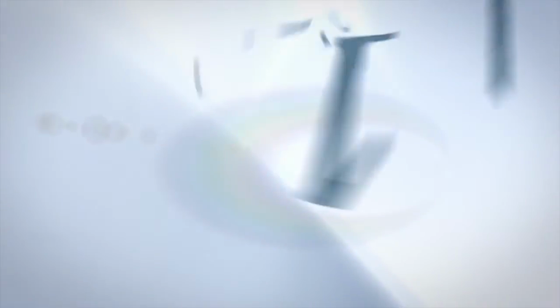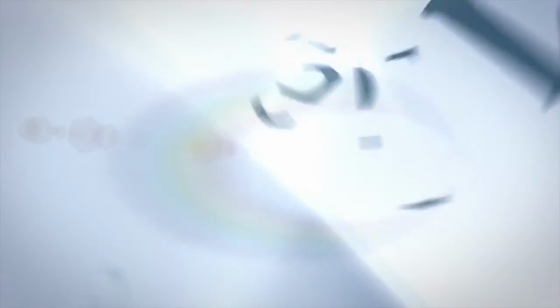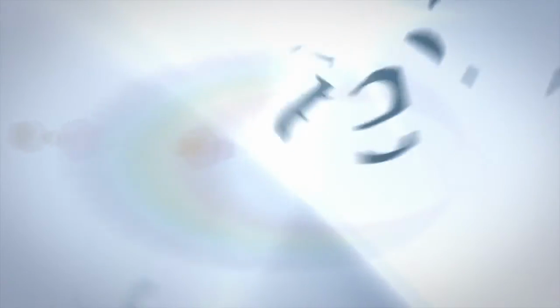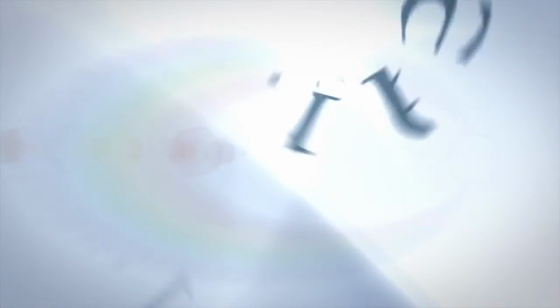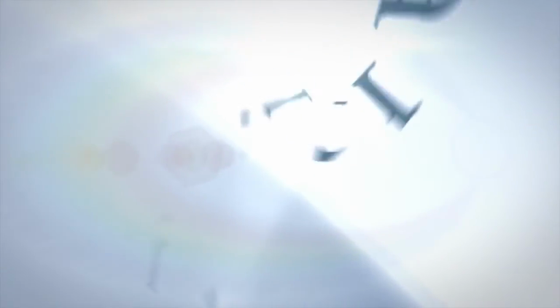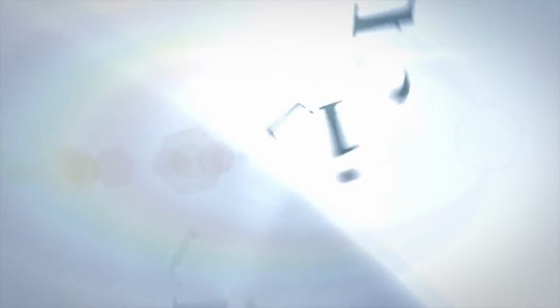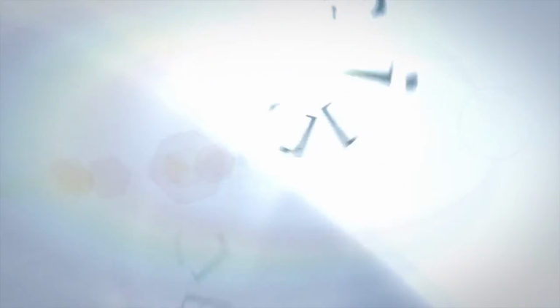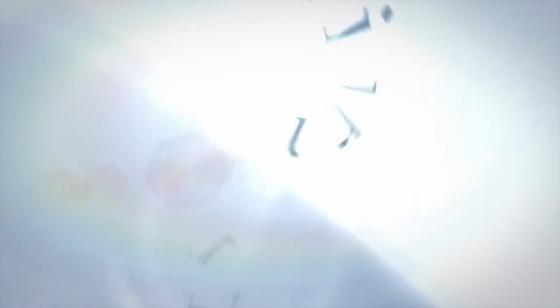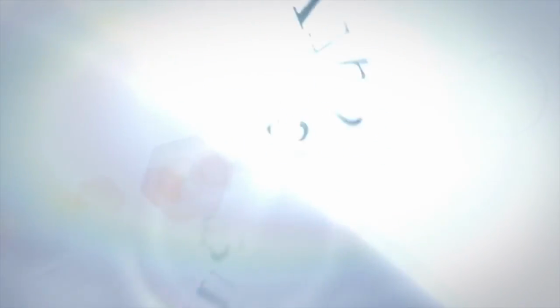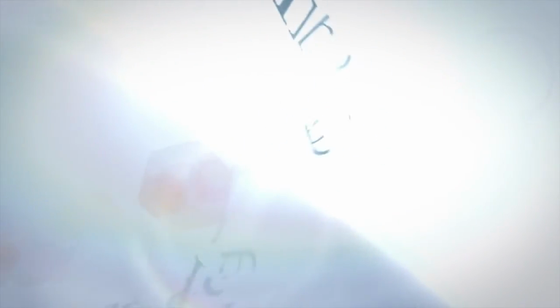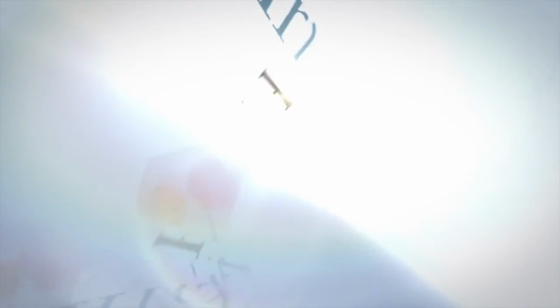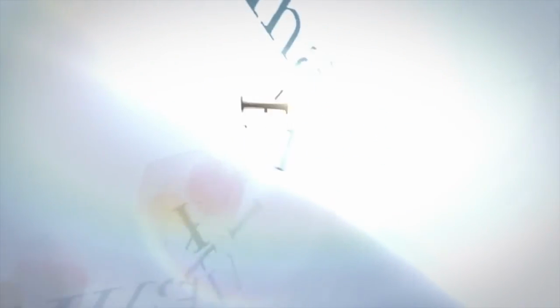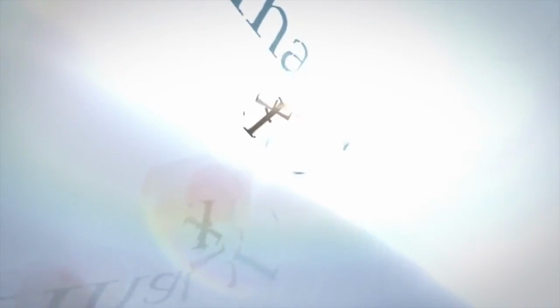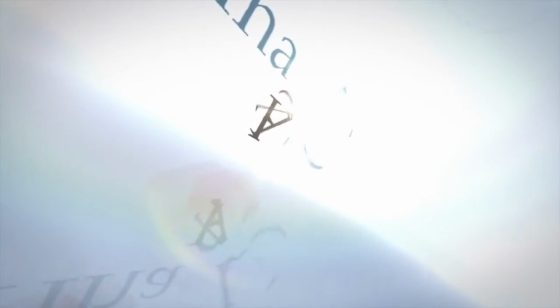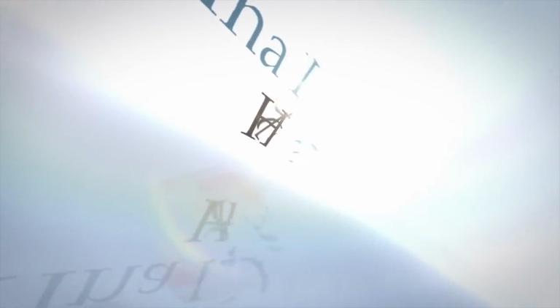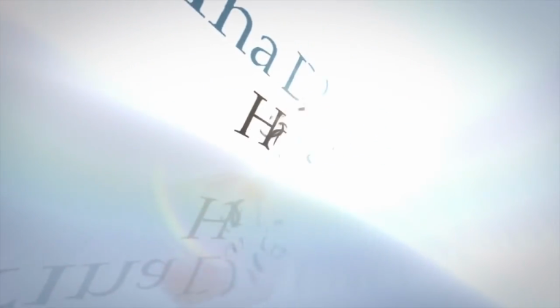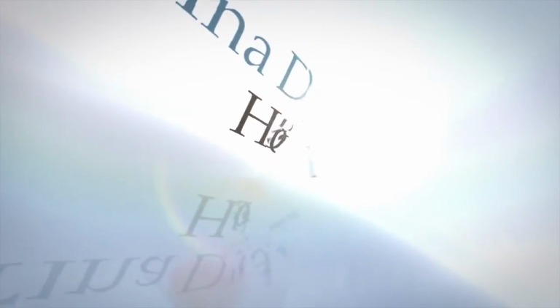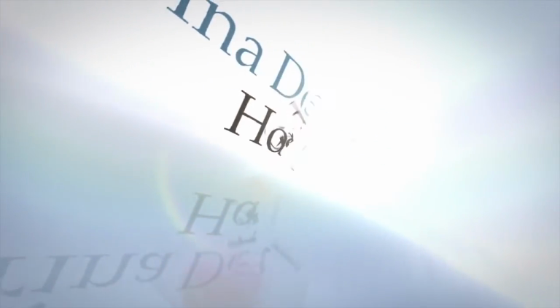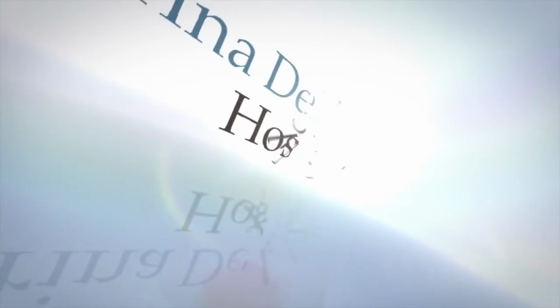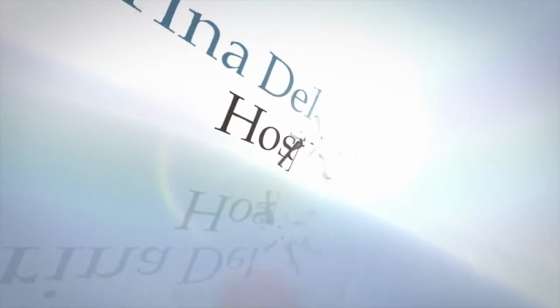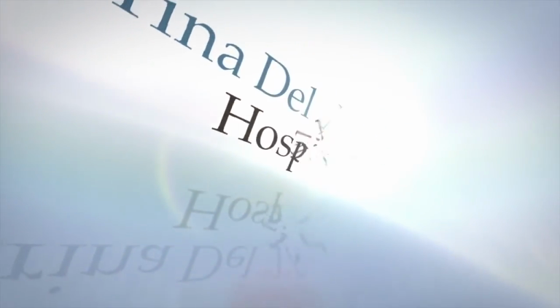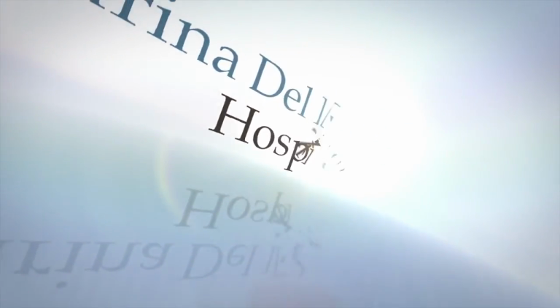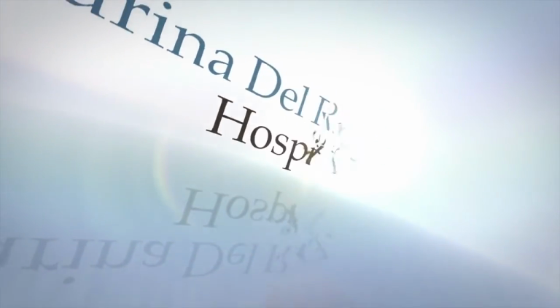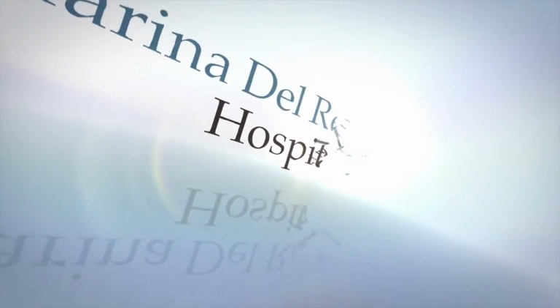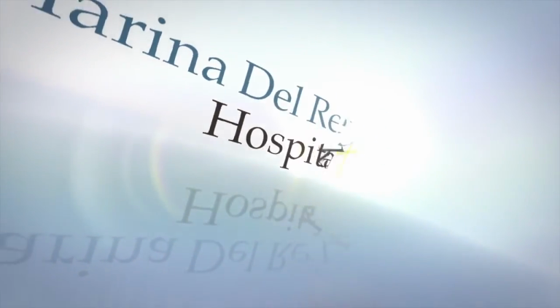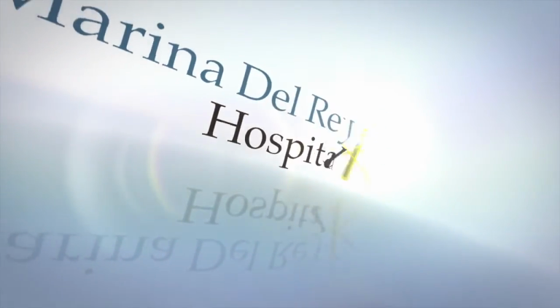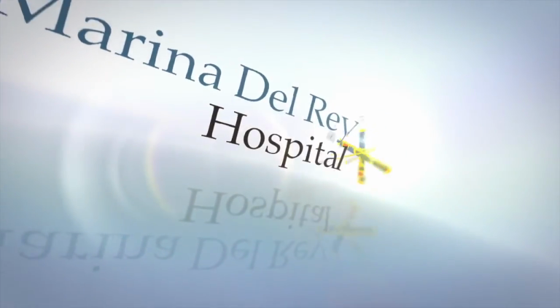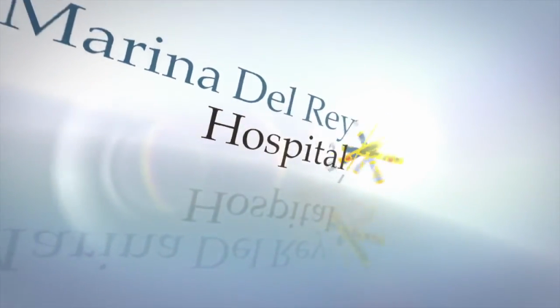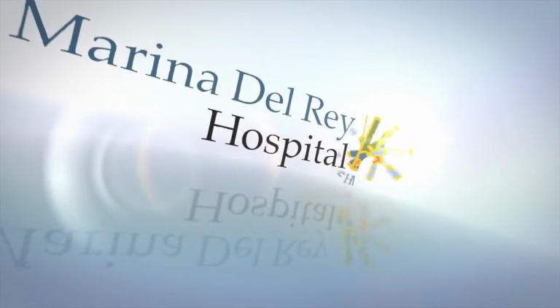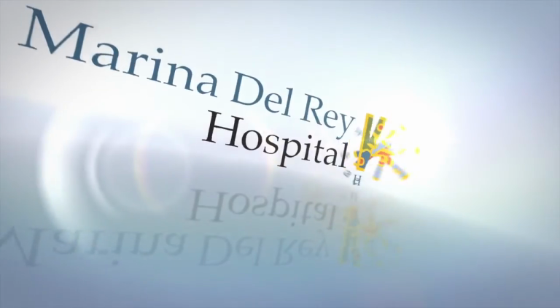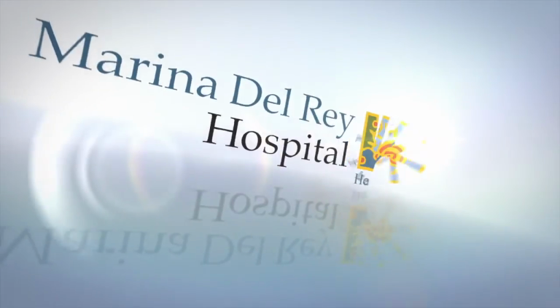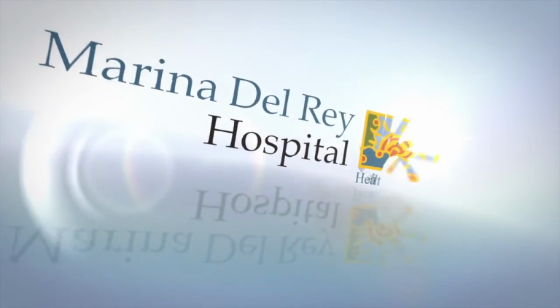The Marina Del Rey Hospital HealthCast, featuring the doctors of Marina Del Rey Hospital.